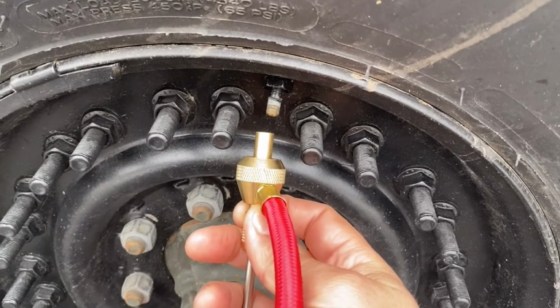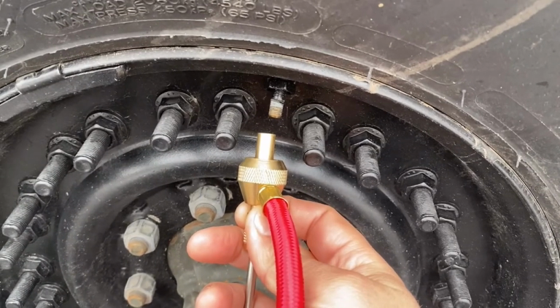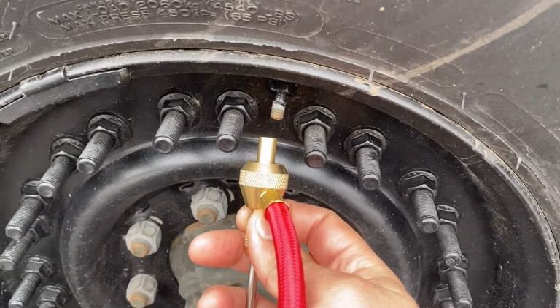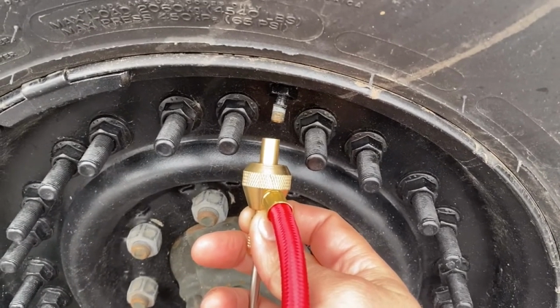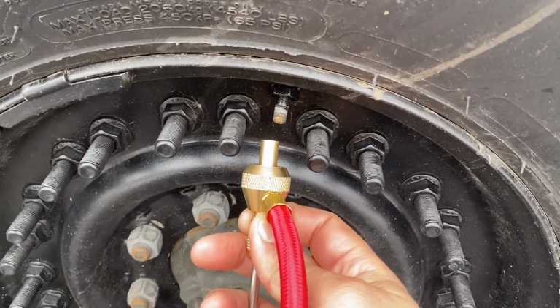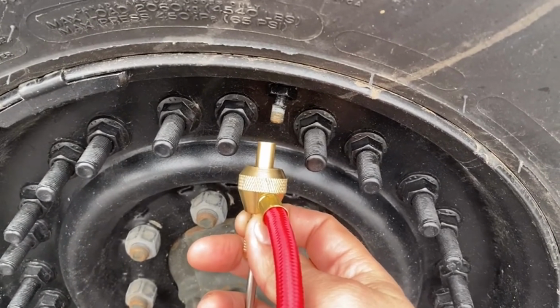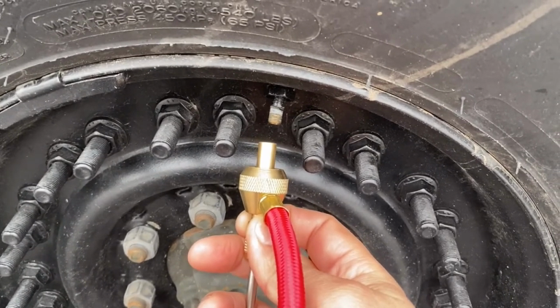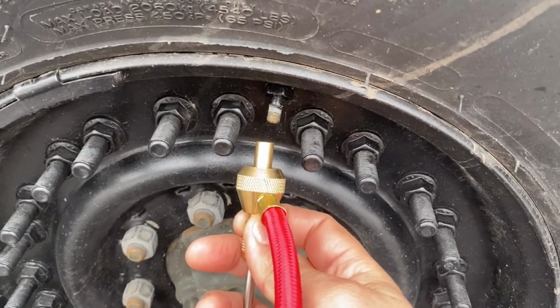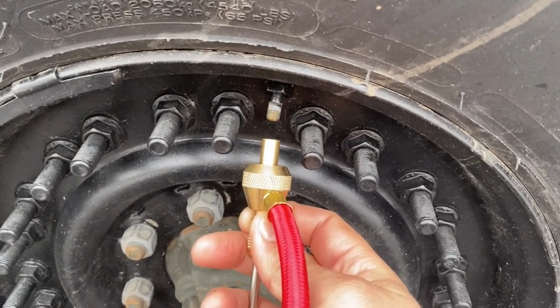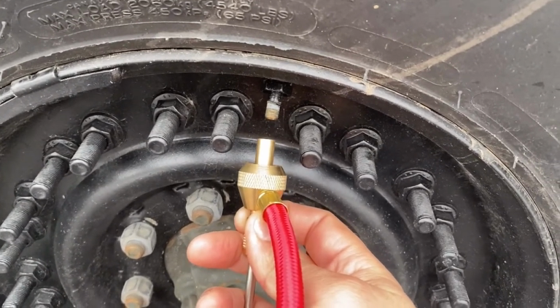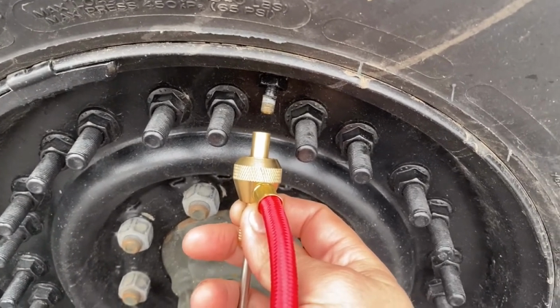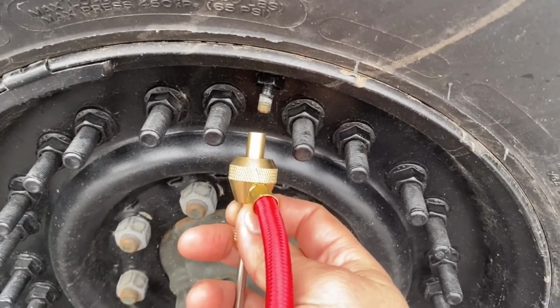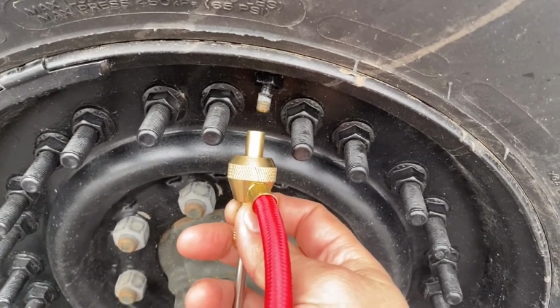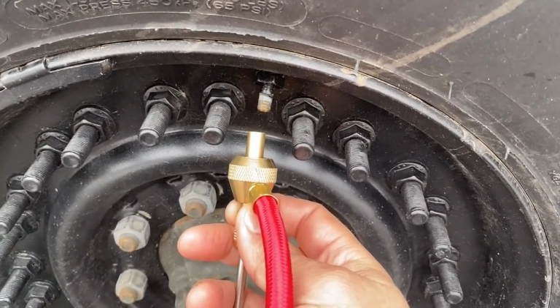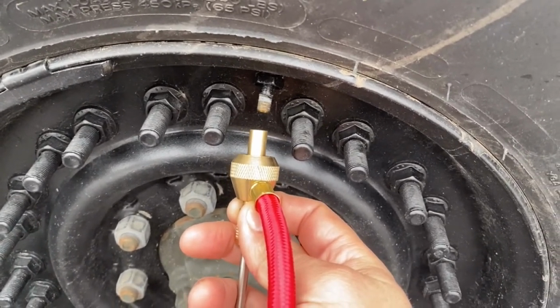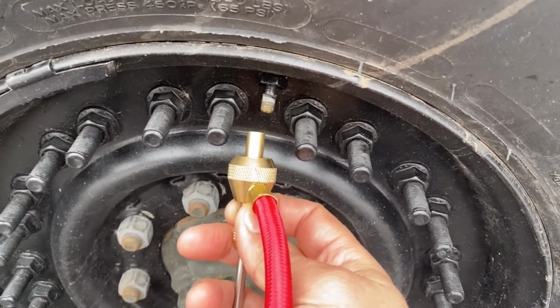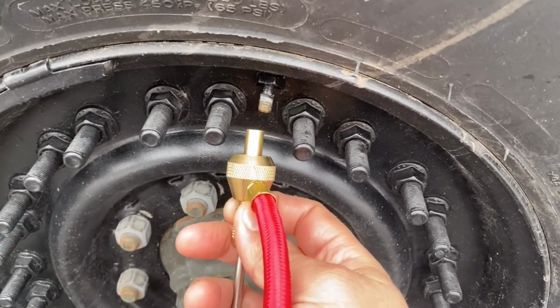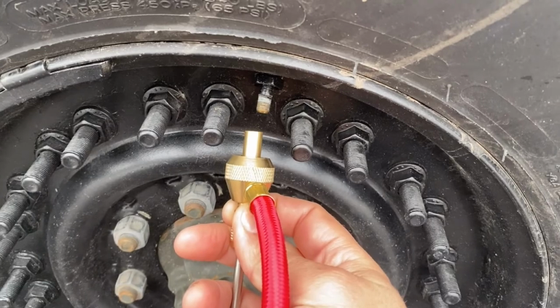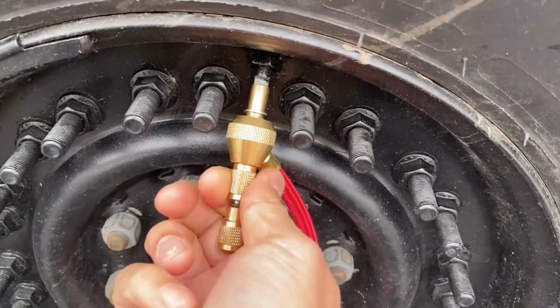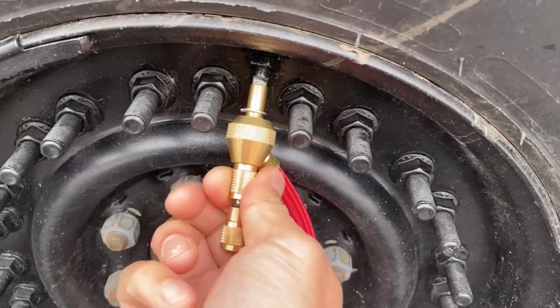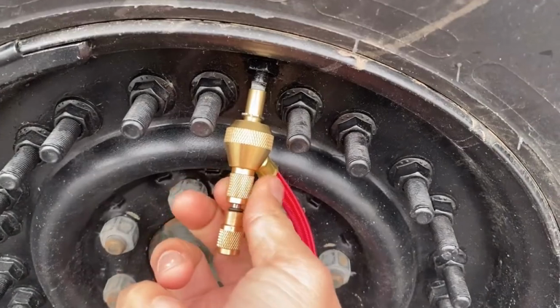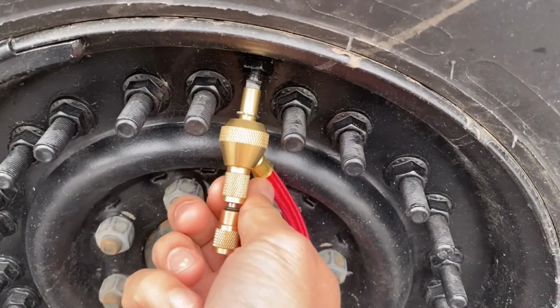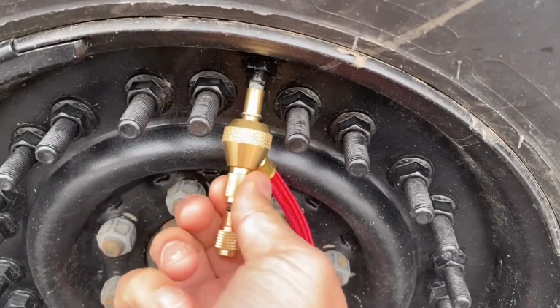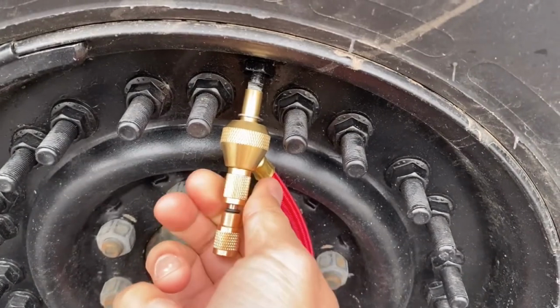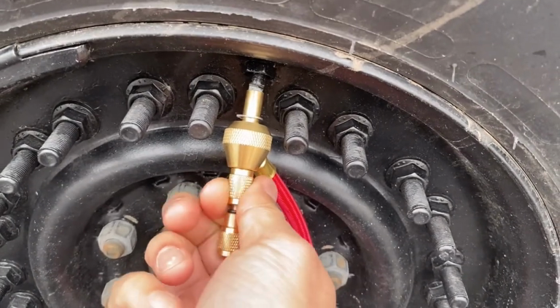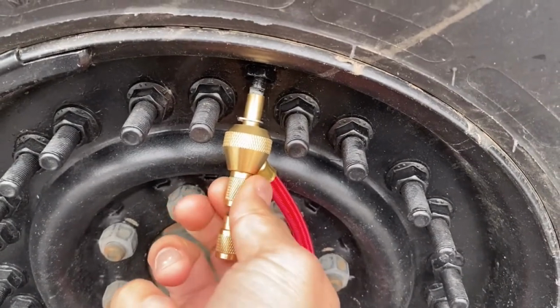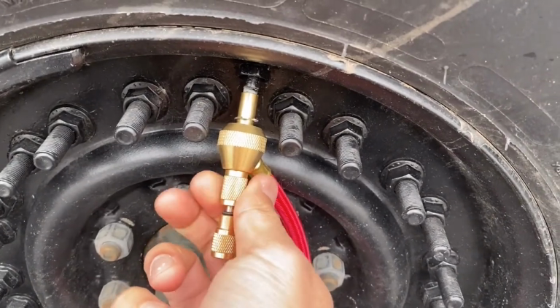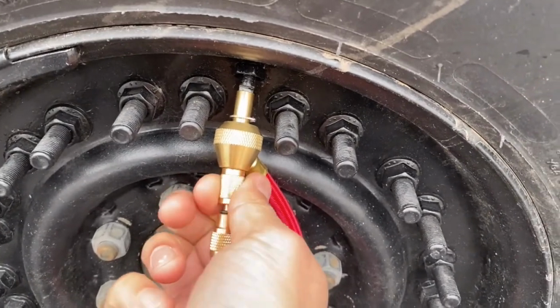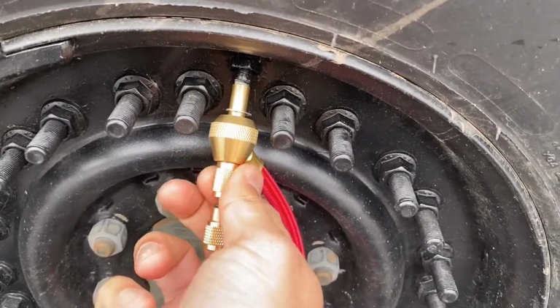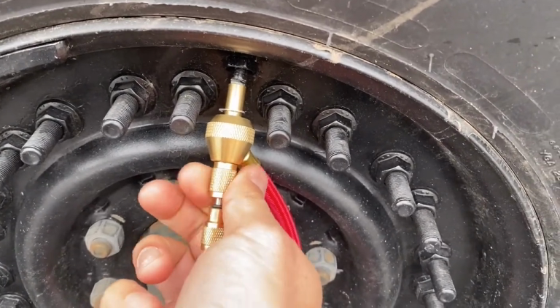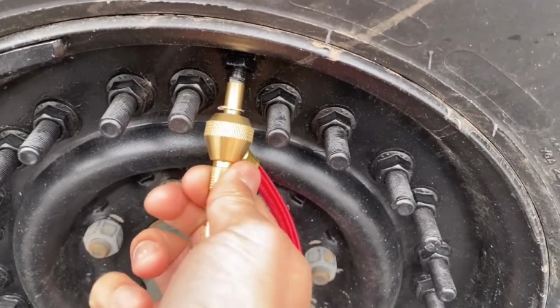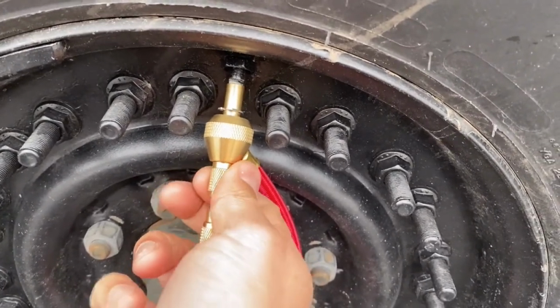I remove the cap, and I'm going to attach the gauge to the valve stem. I just spin it on, turning it clockwise.